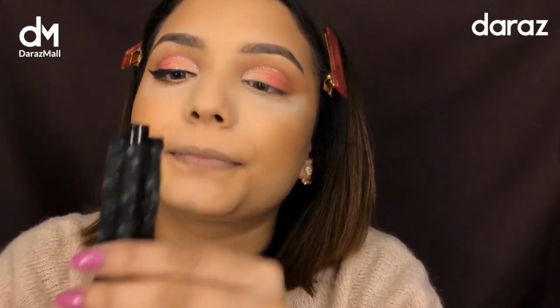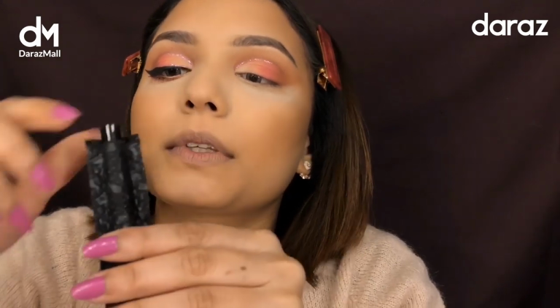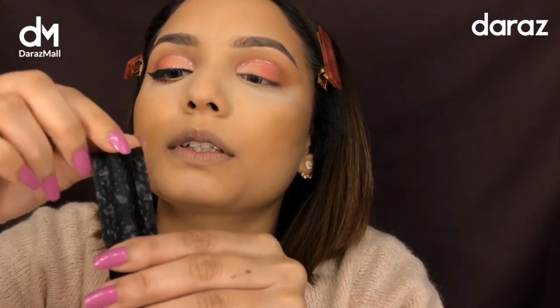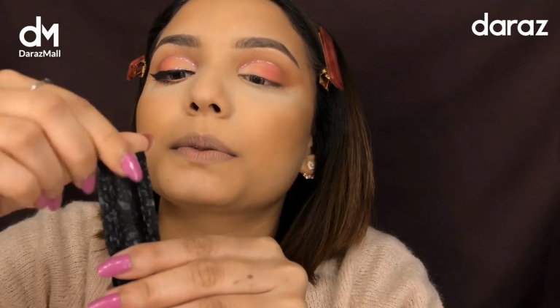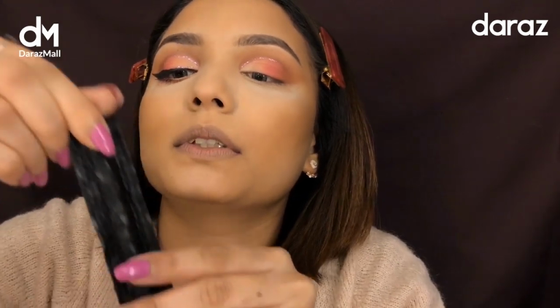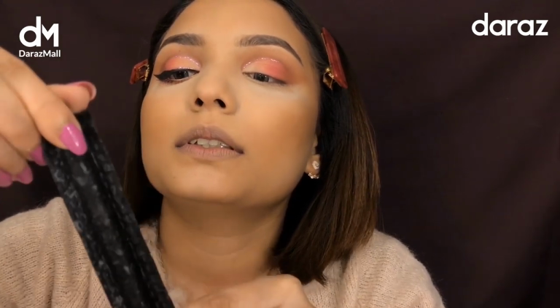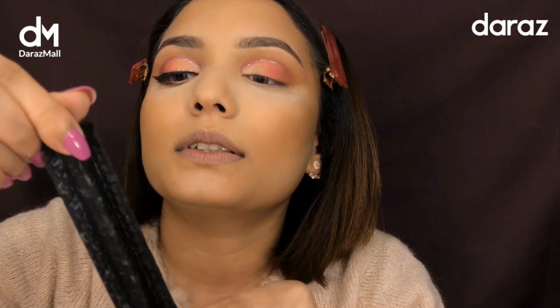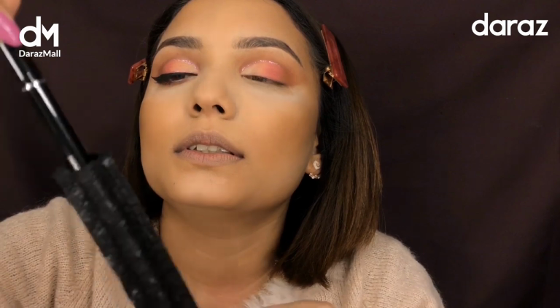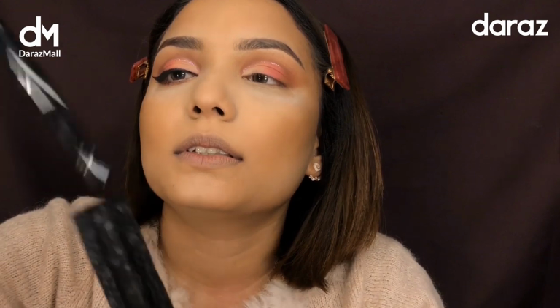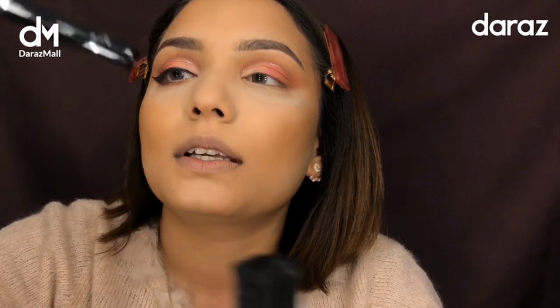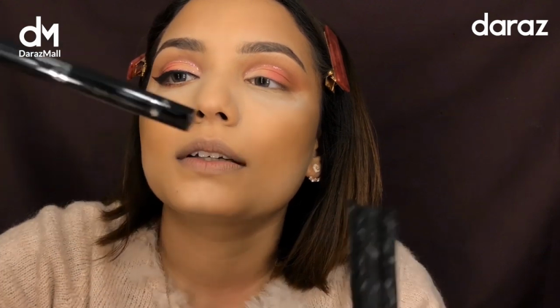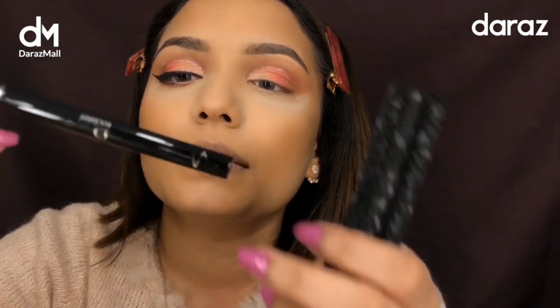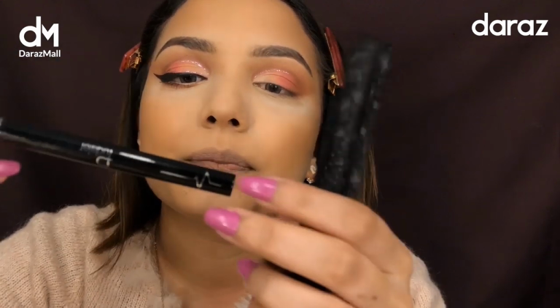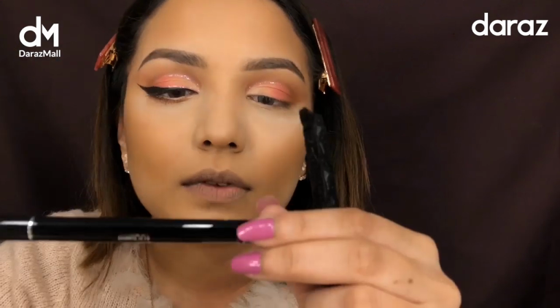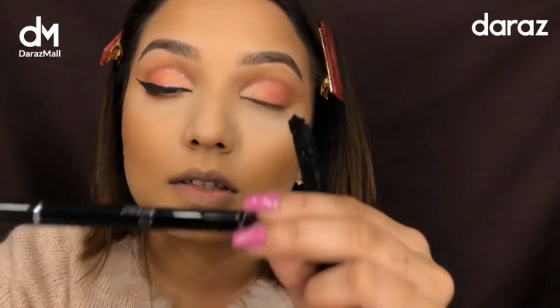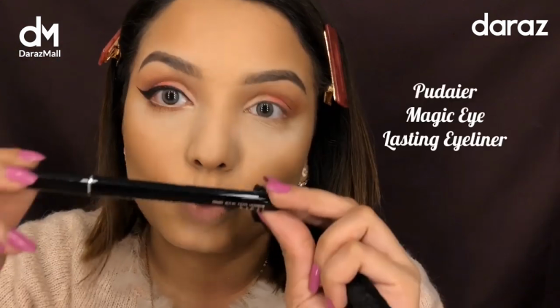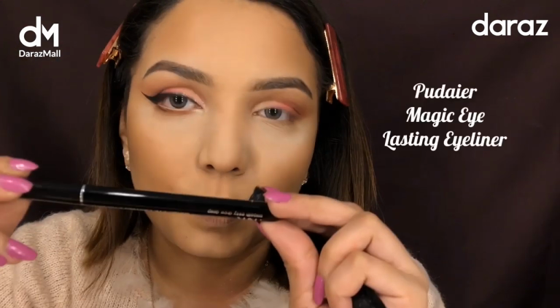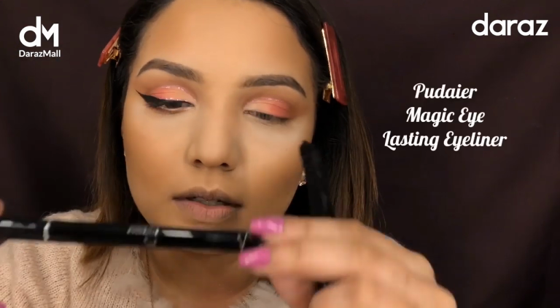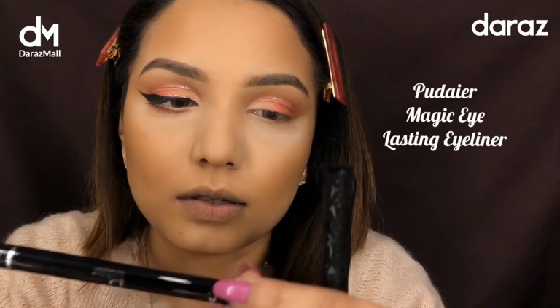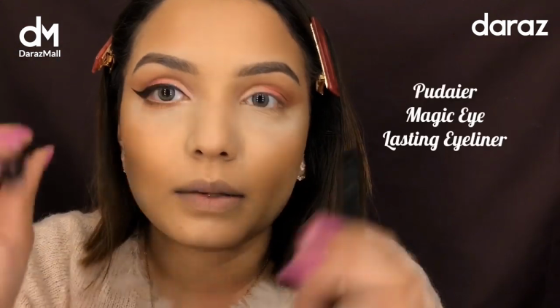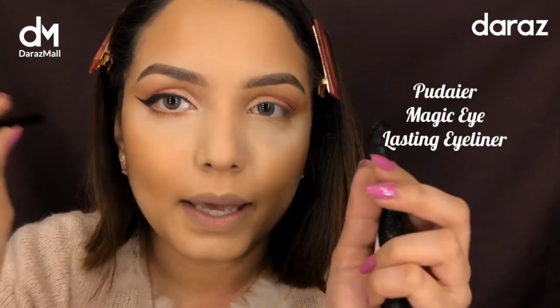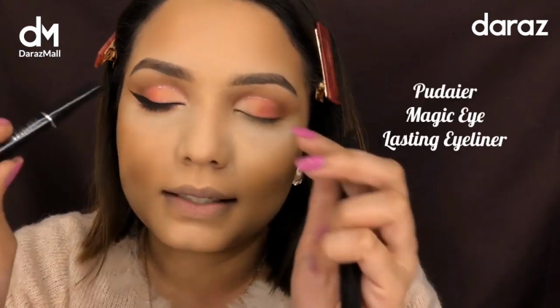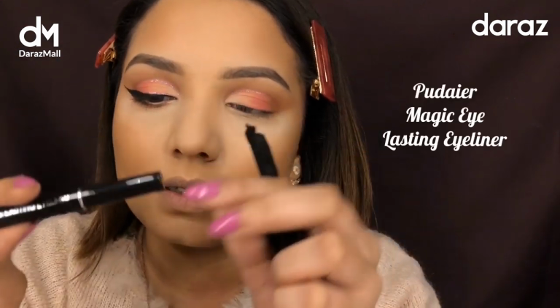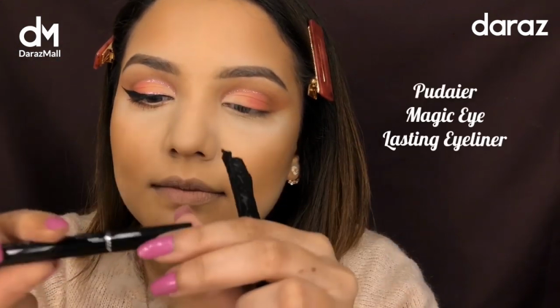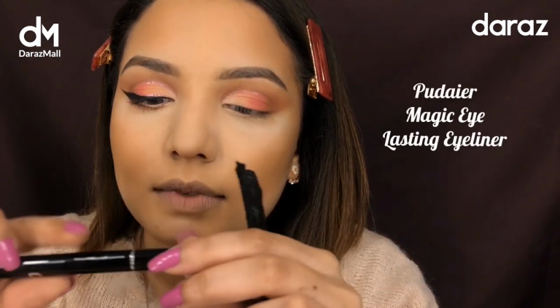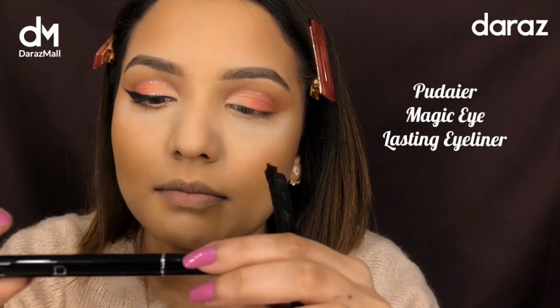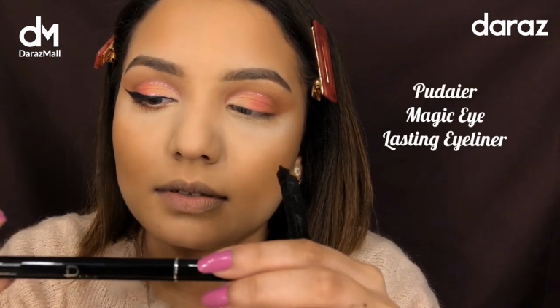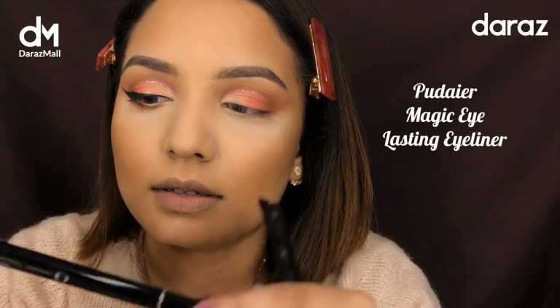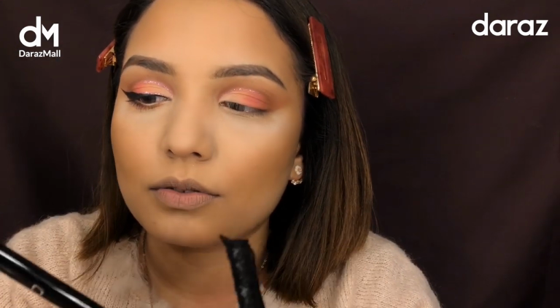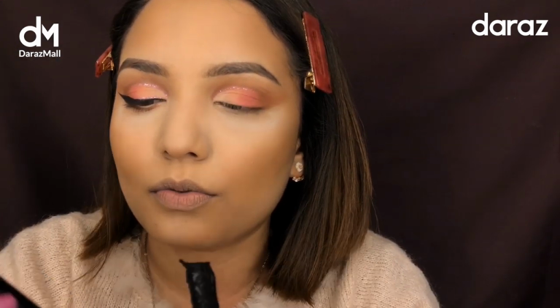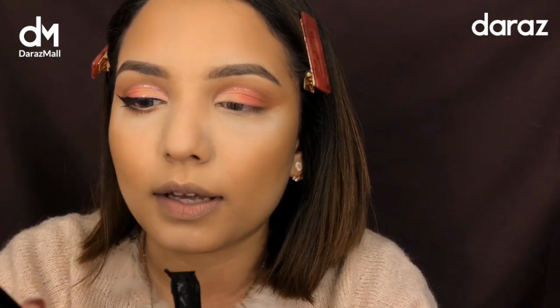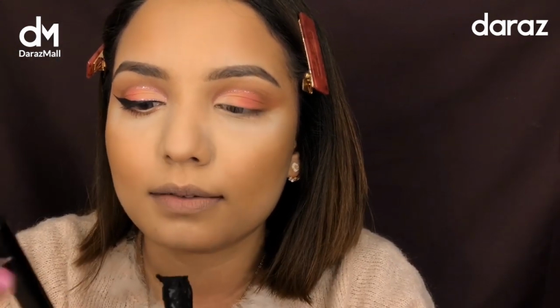So this is the eyeliner — I just opened it. The packaging, I must say, it's so nice!